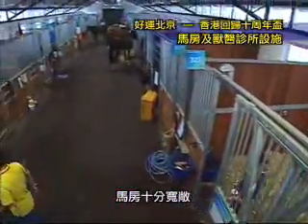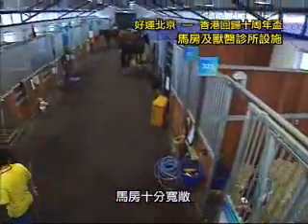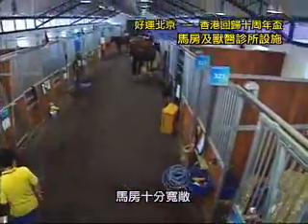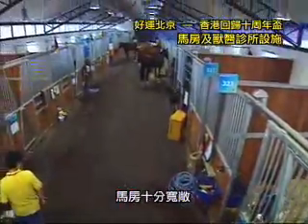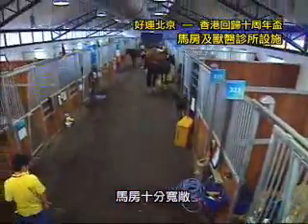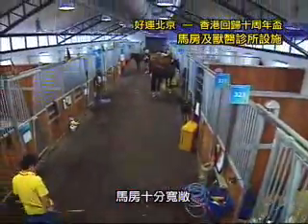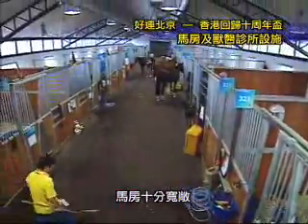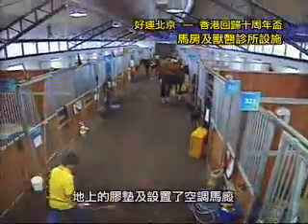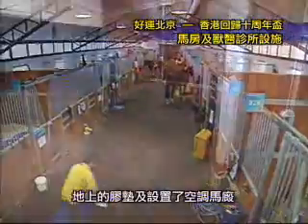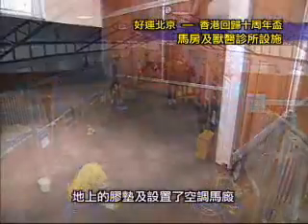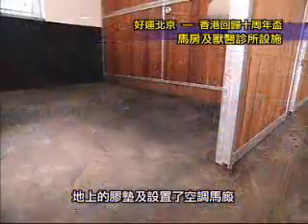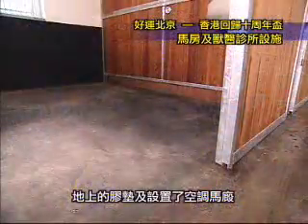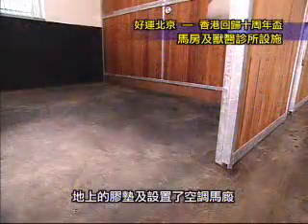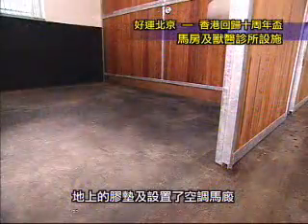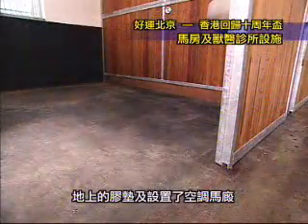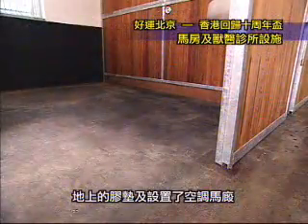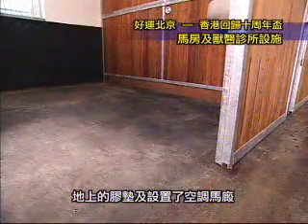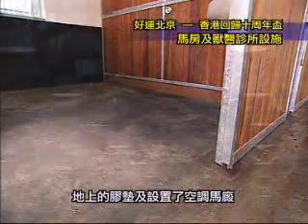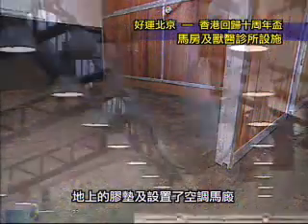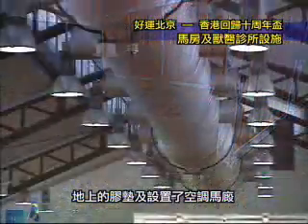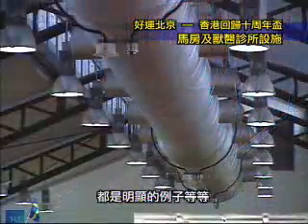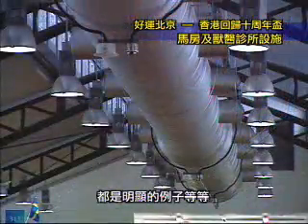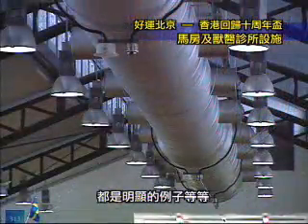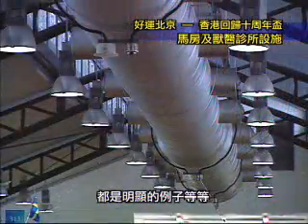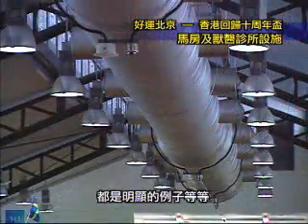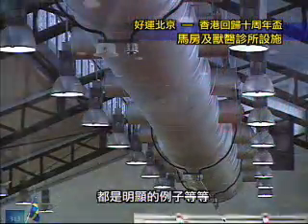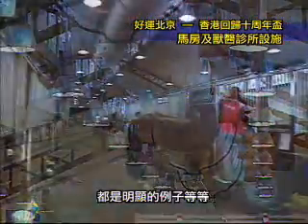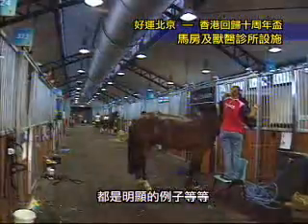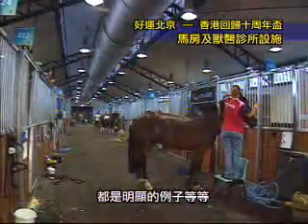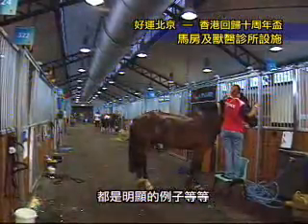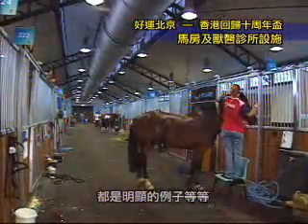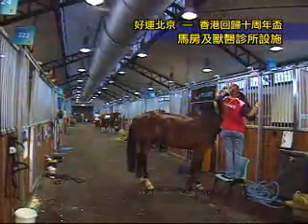The size — they're very big. They've got rubber matting on the floors, and obviously air conditioning in the stables.